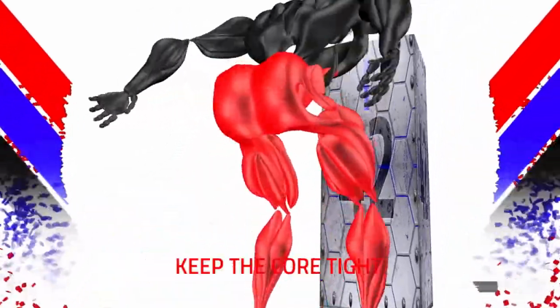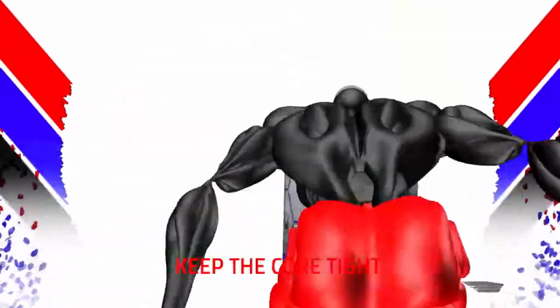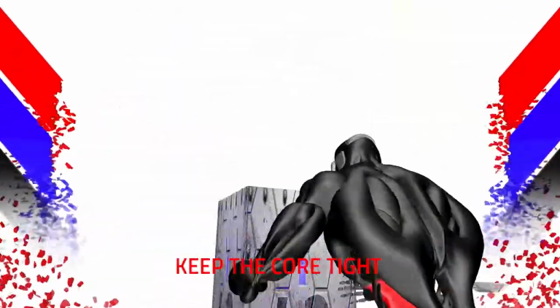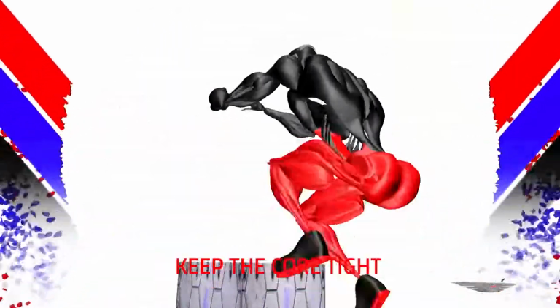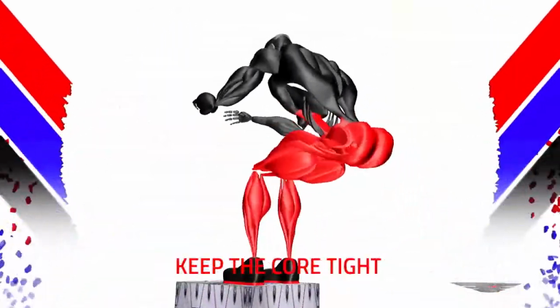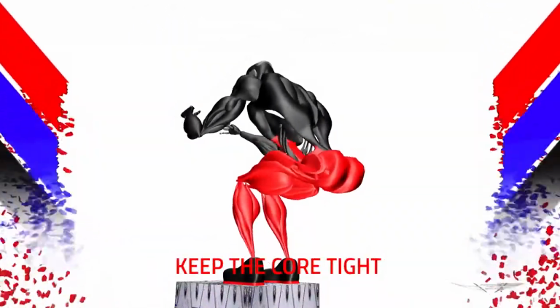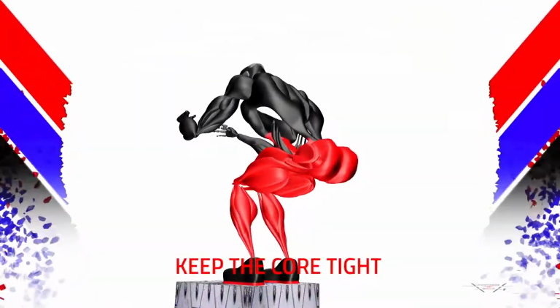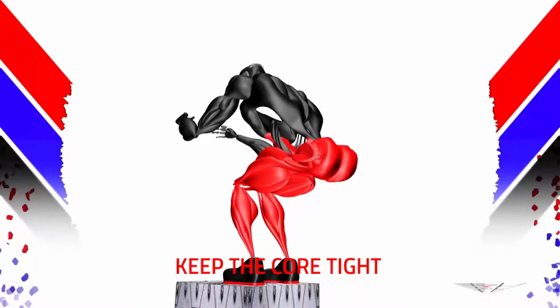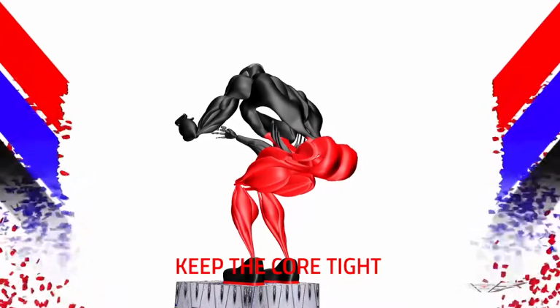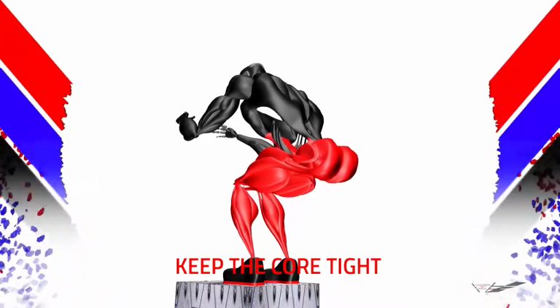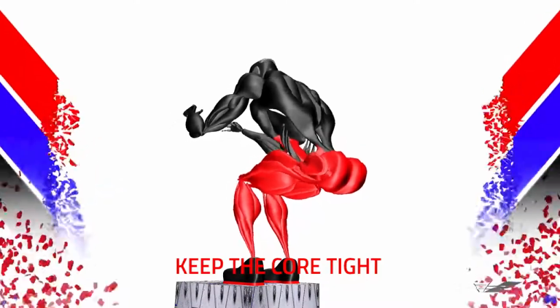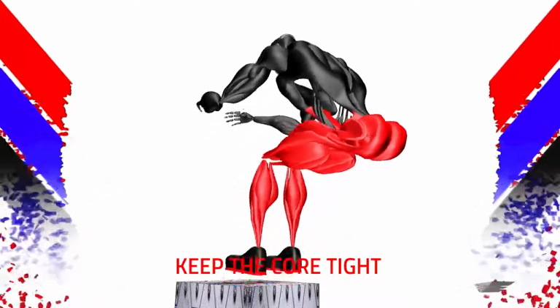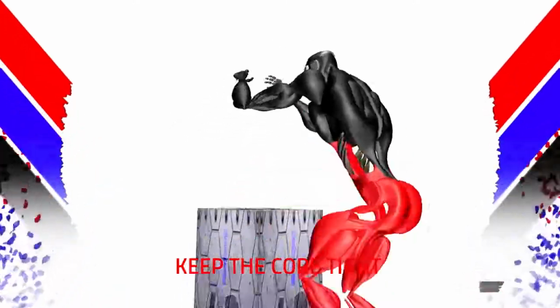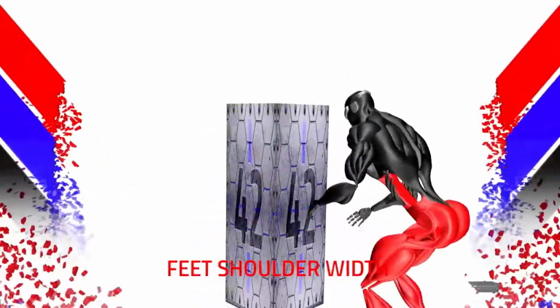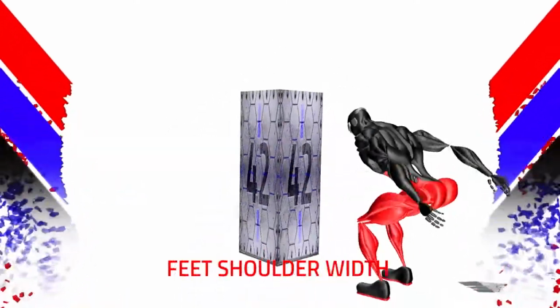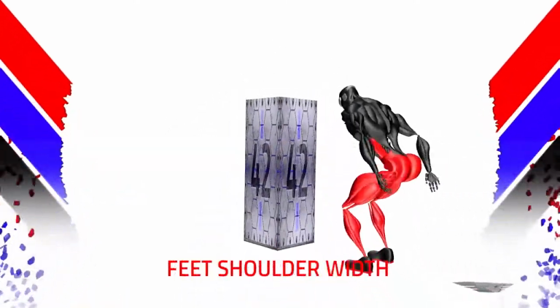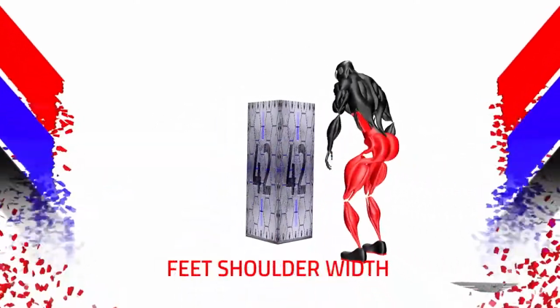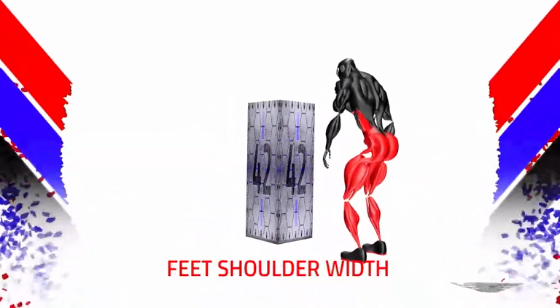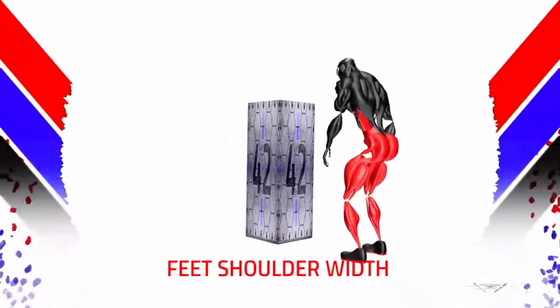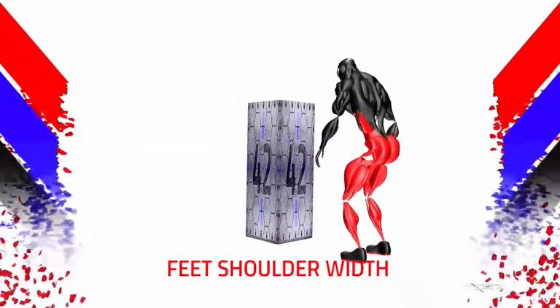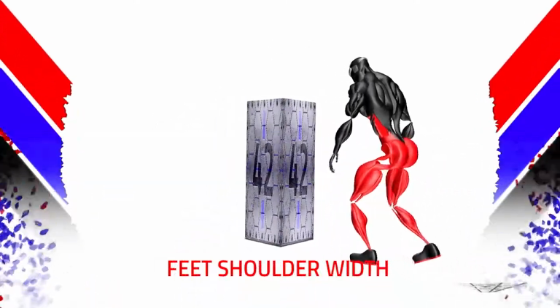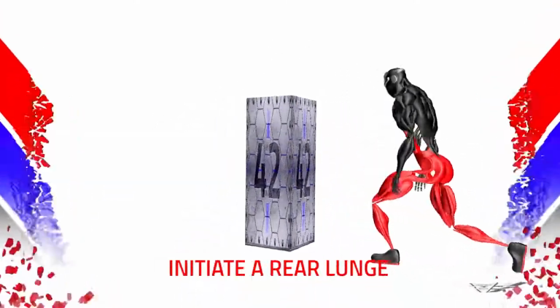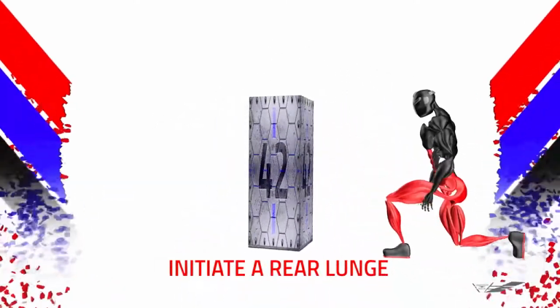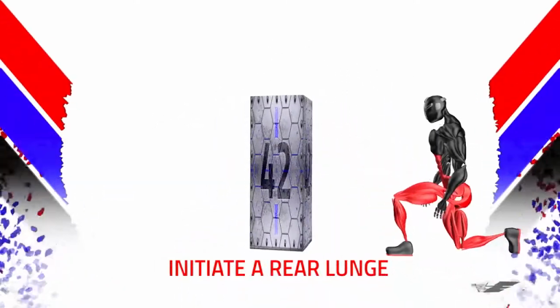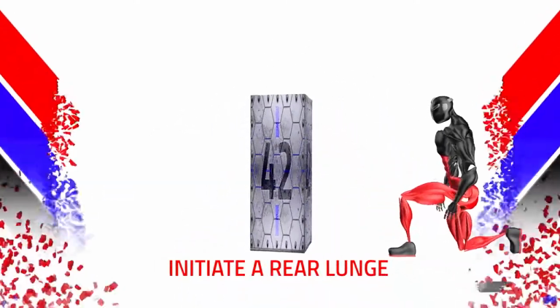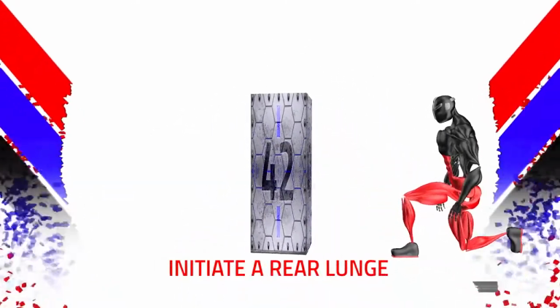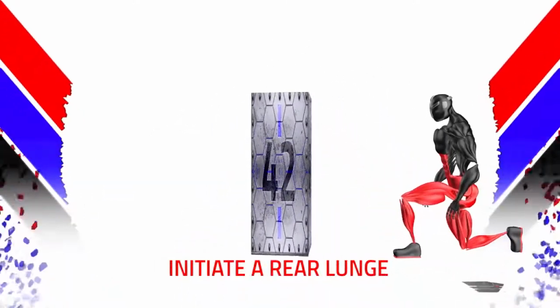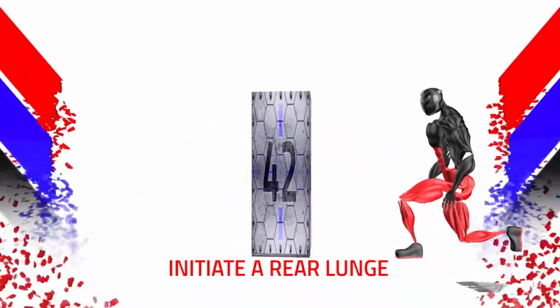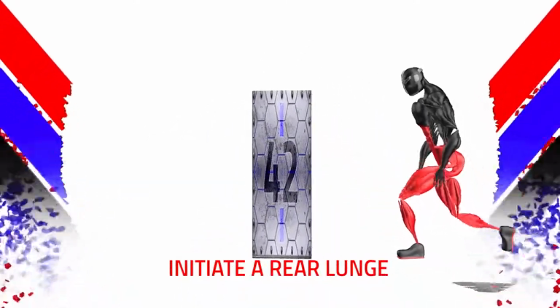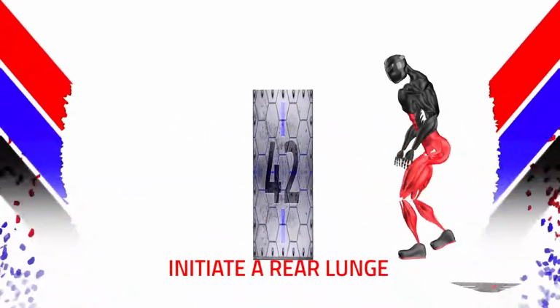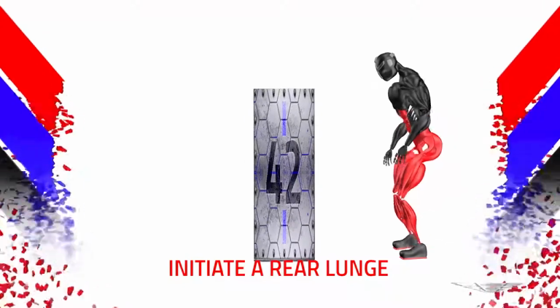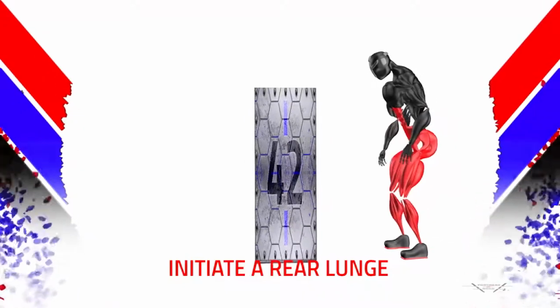Keep the core tight. Feet shoulder width apart. Initiate a Rear Lunge.